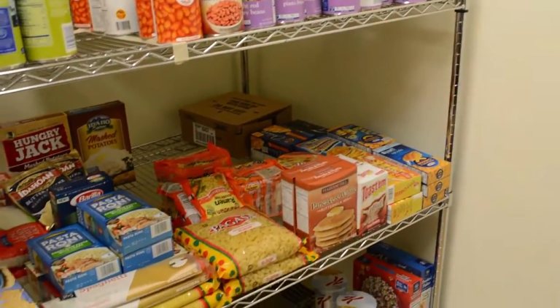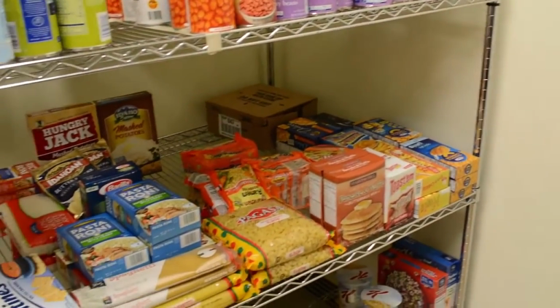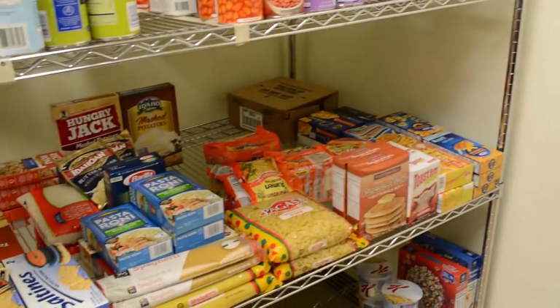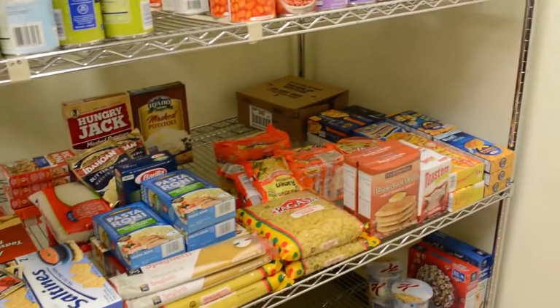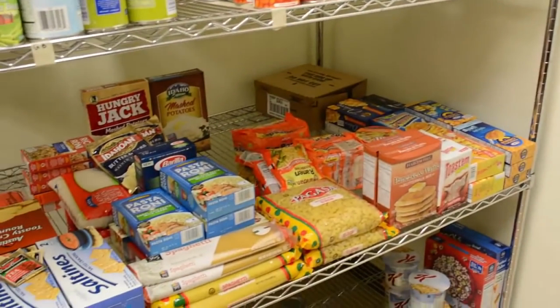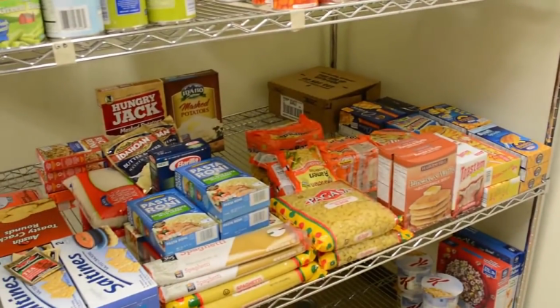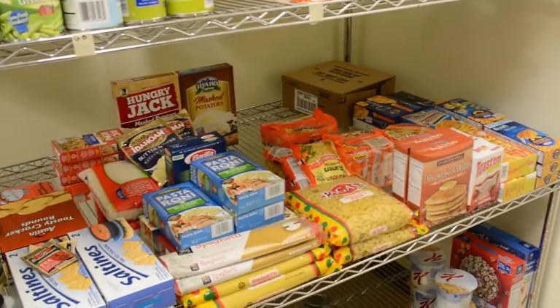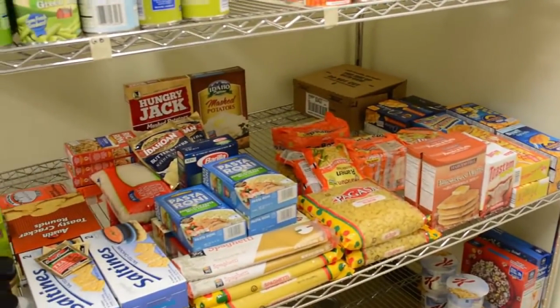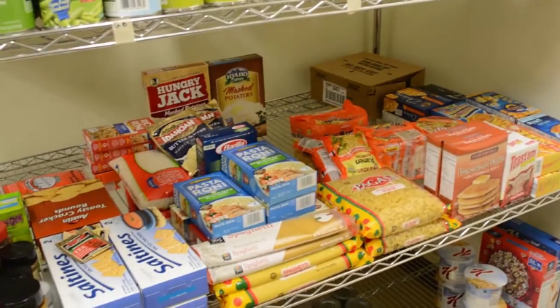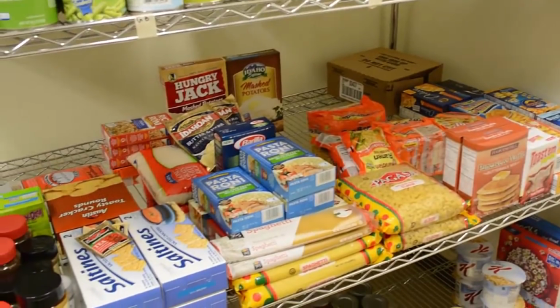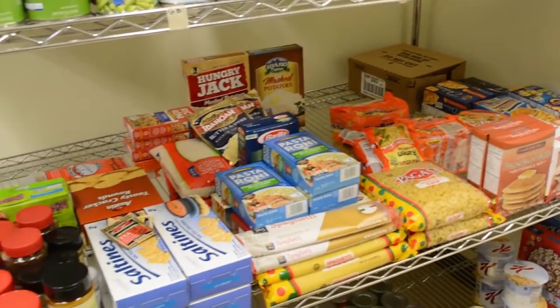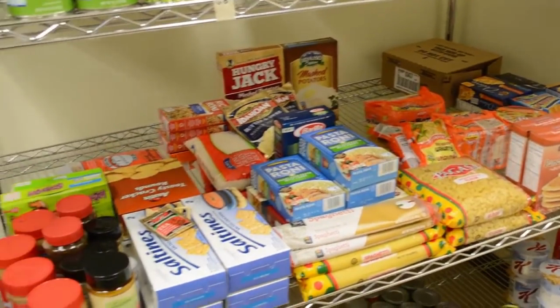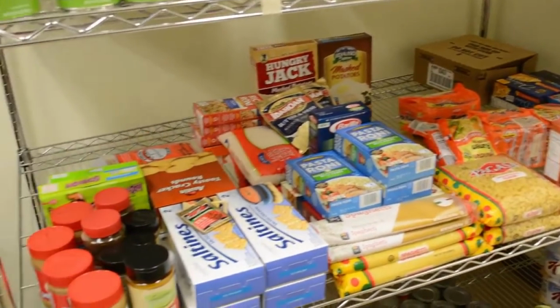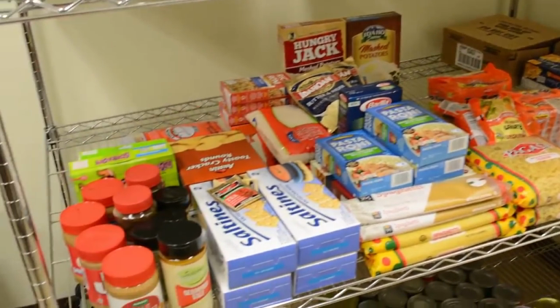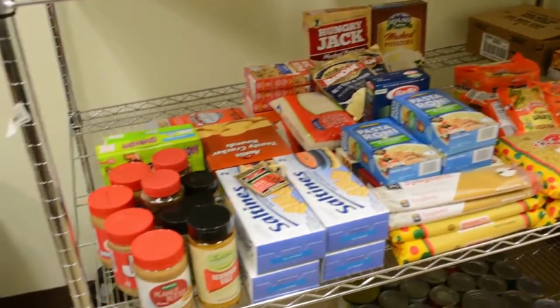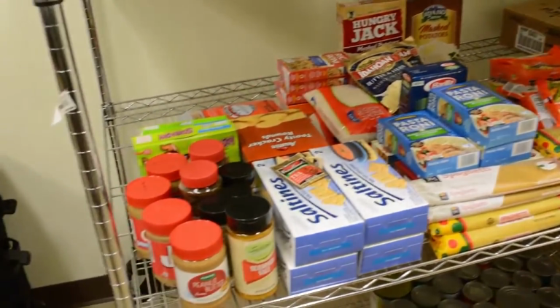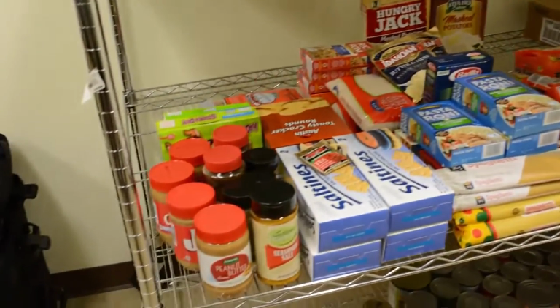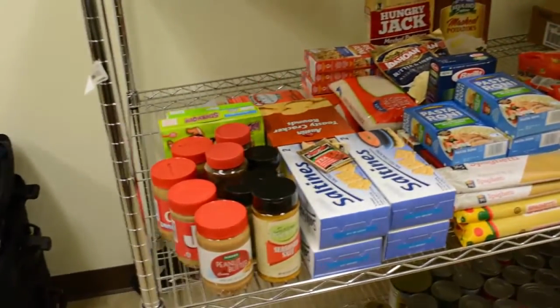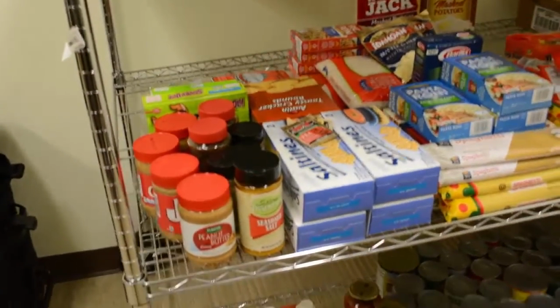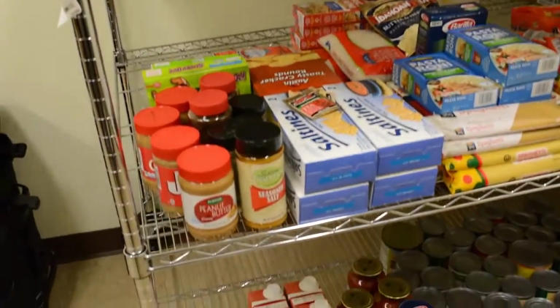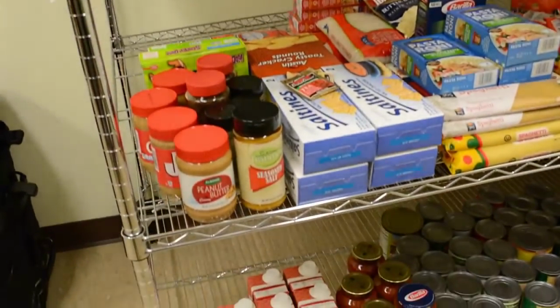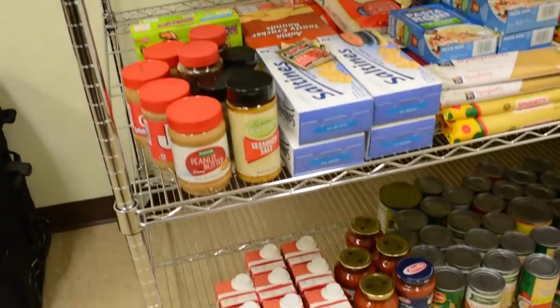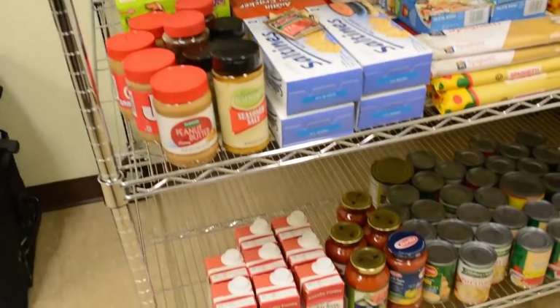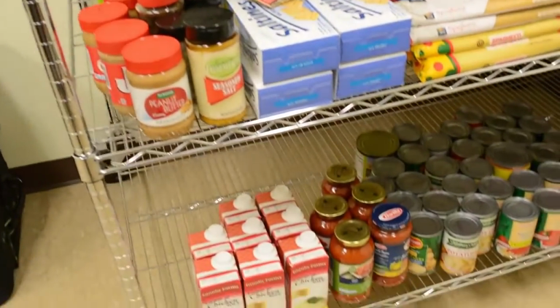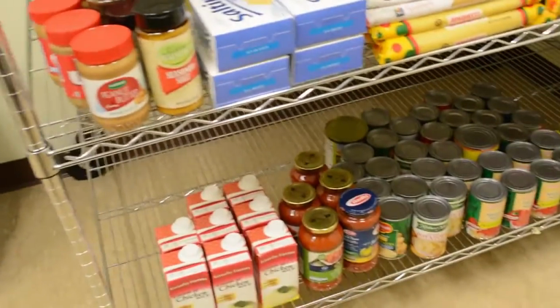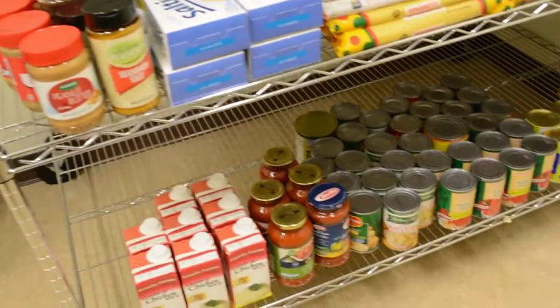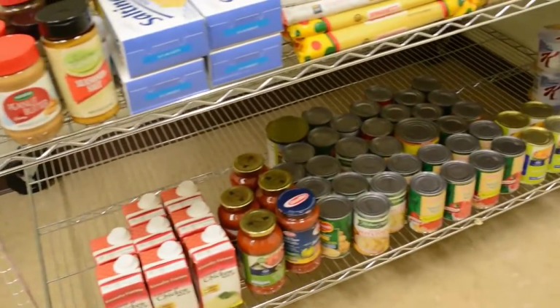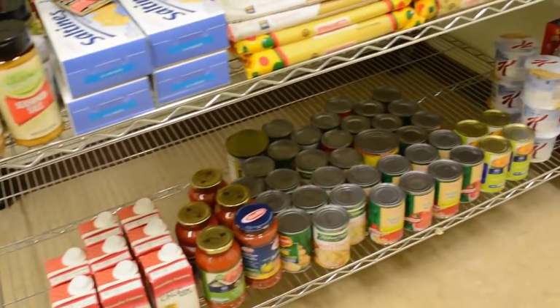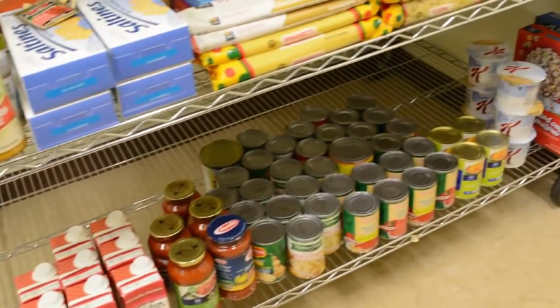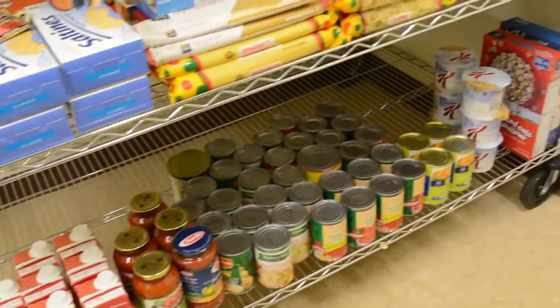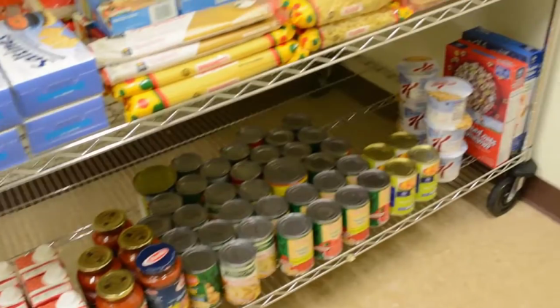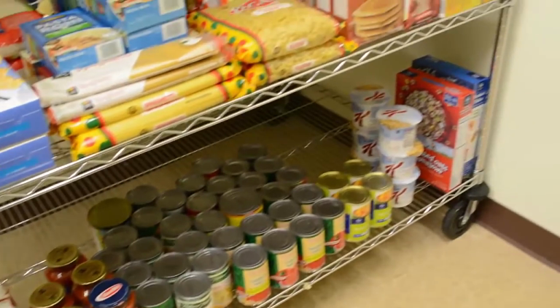The Laker Care Closet is stocked with clothing and non-perishable items such as canned and boxed foods from donations from students, faculty, and staff.